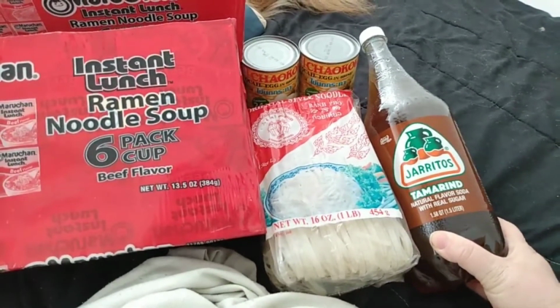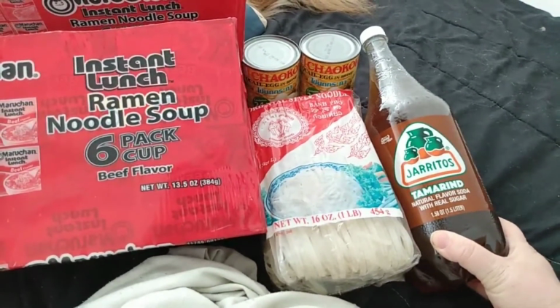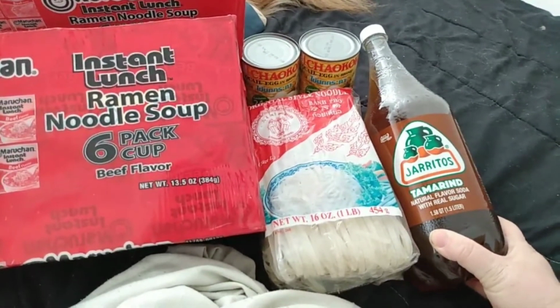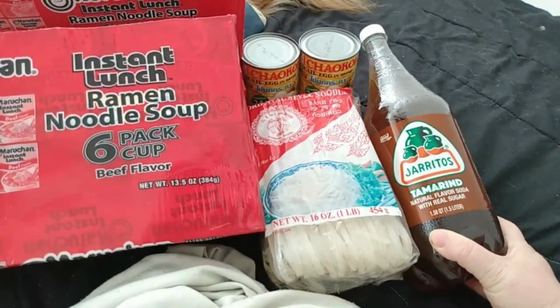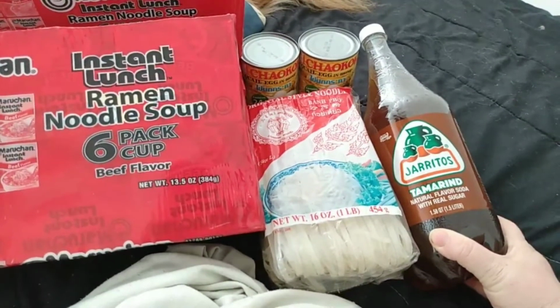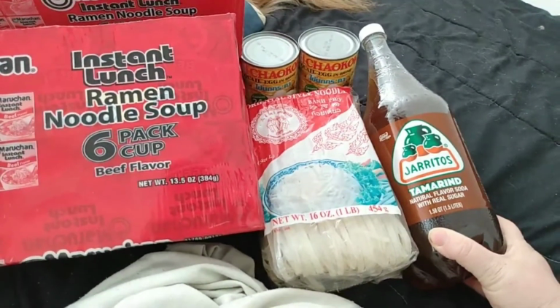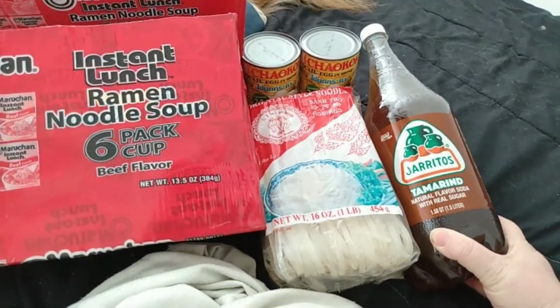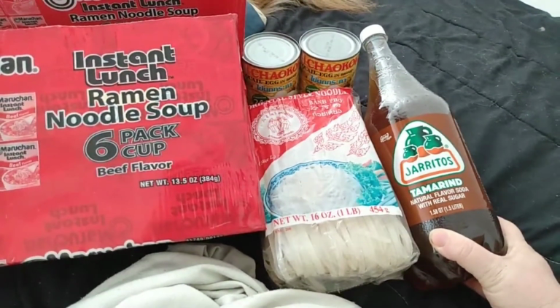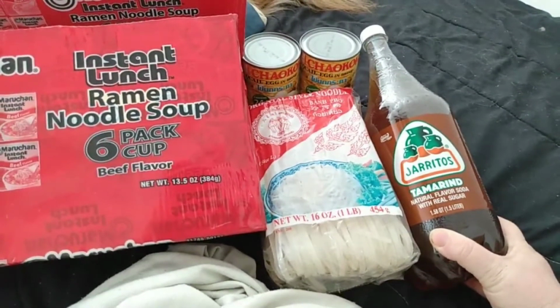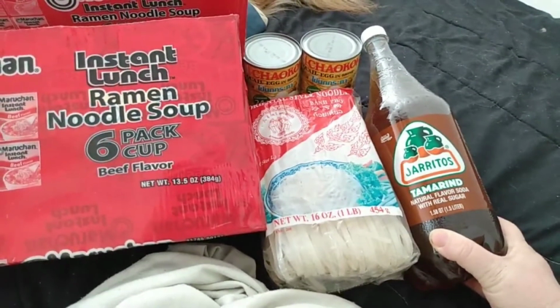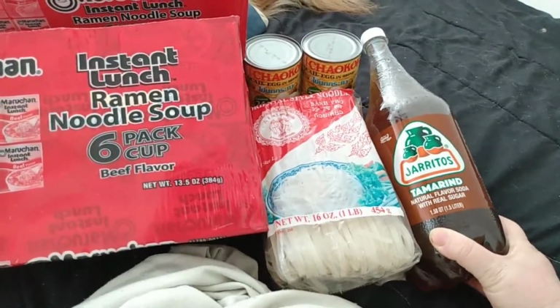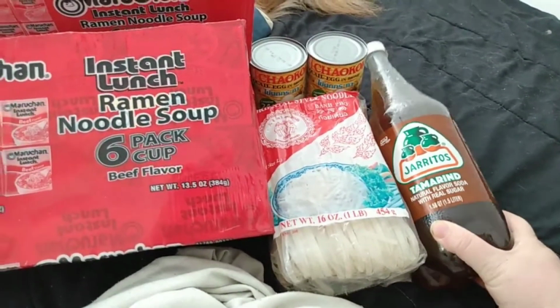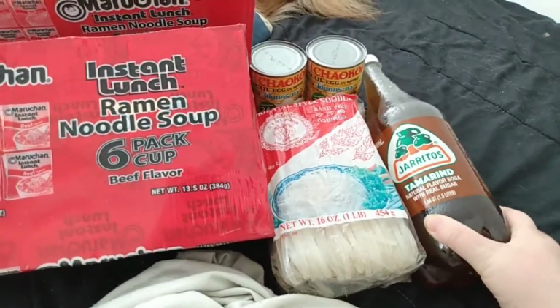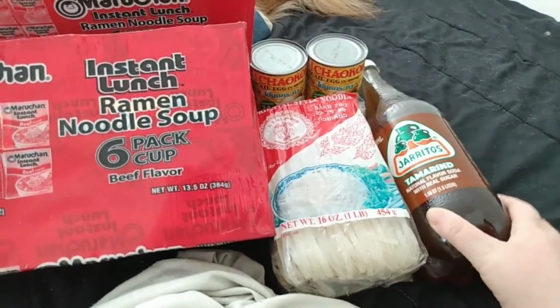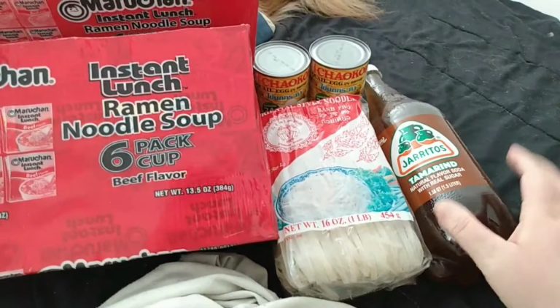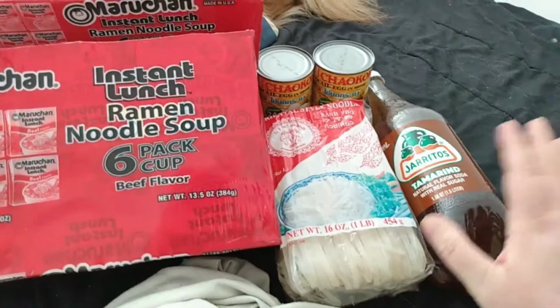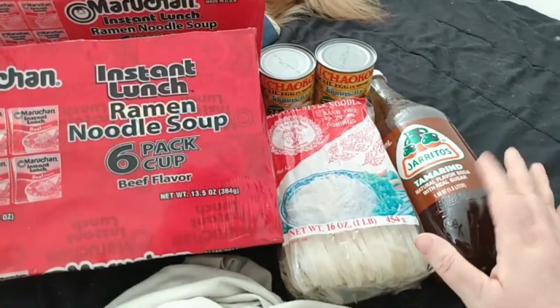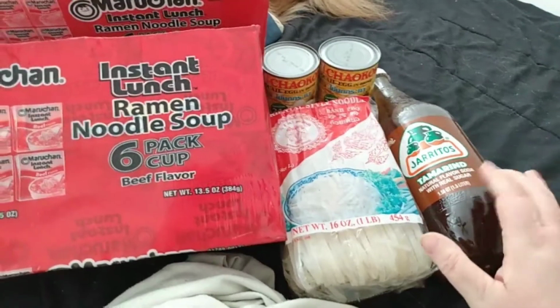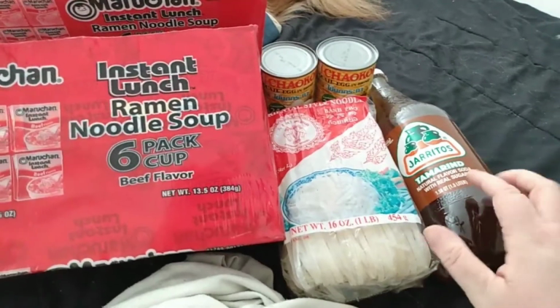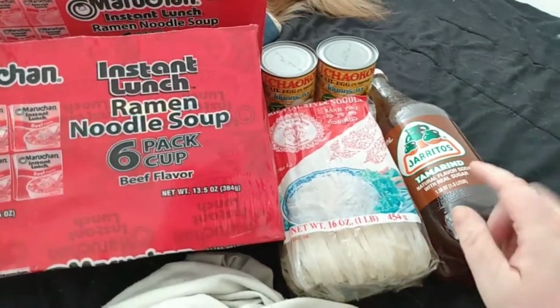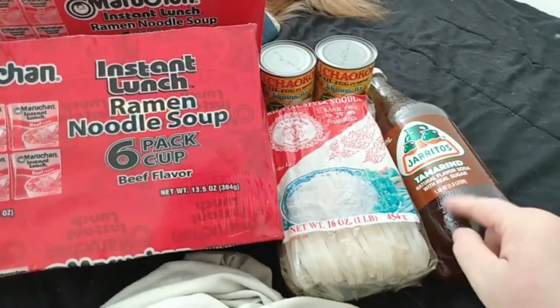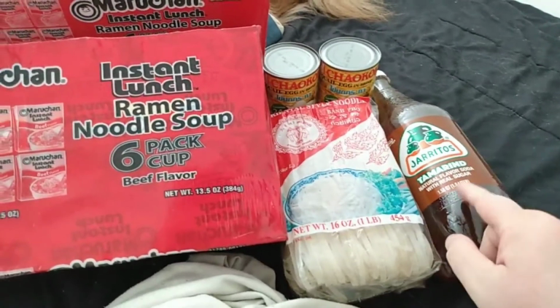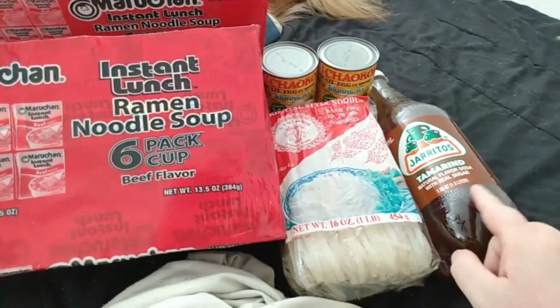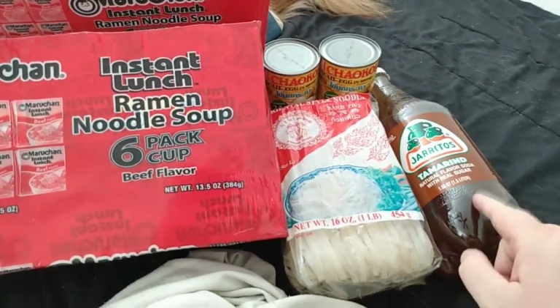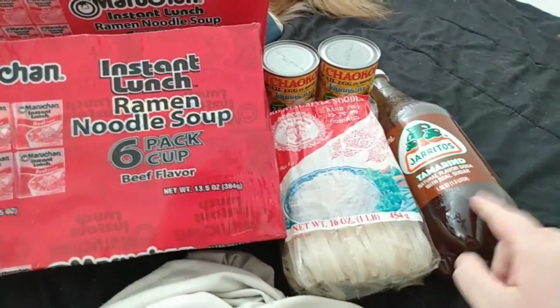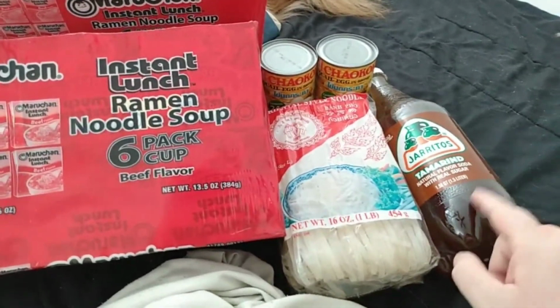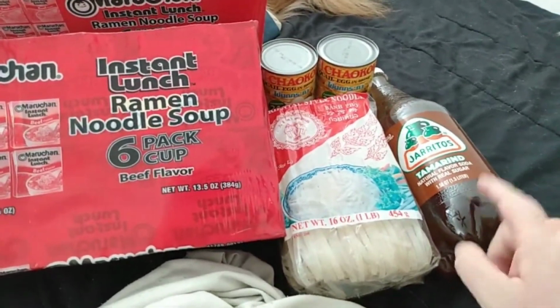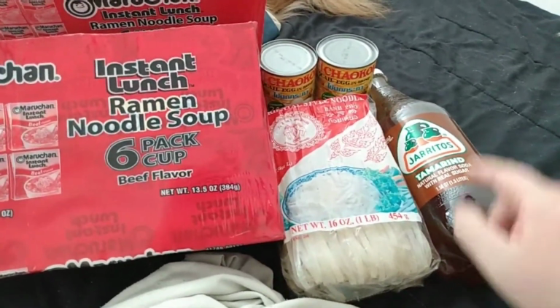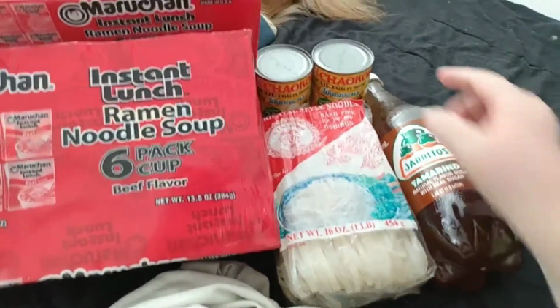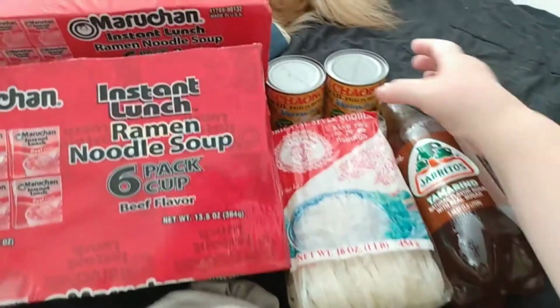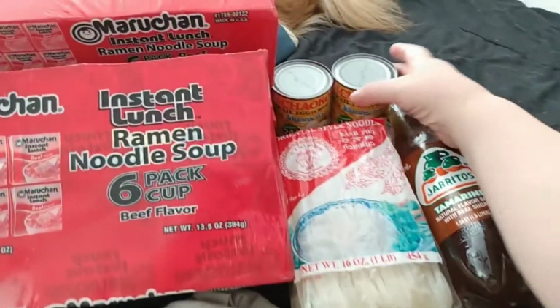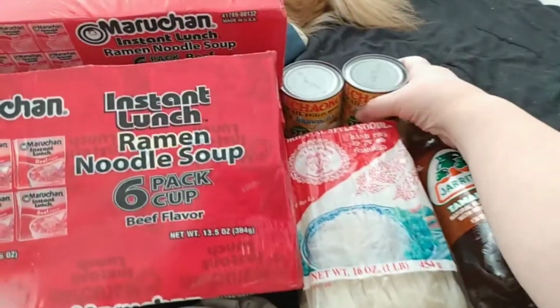I also picked up some tamarind soda — it's a Mexican drink. It's supposed to be really good; I think I've had the can before and it's pretty good.